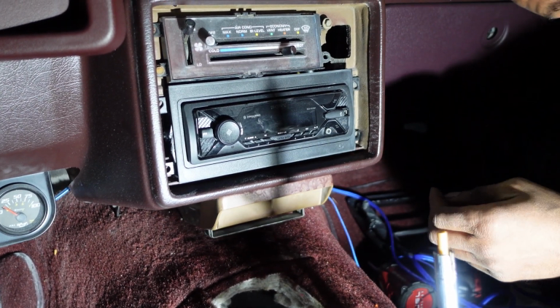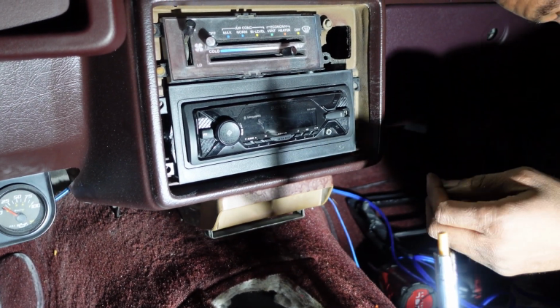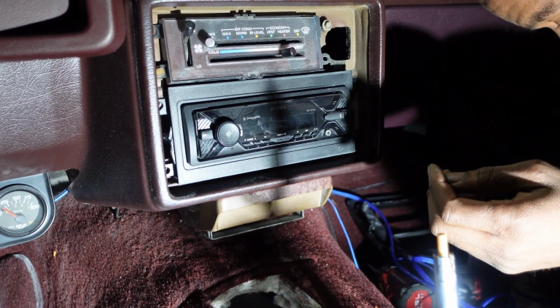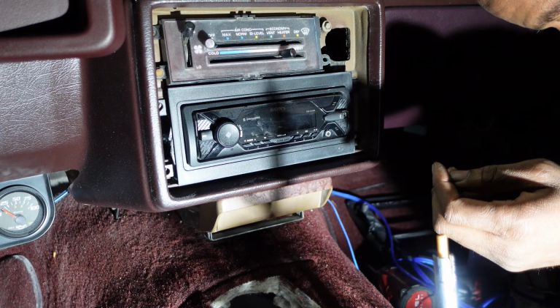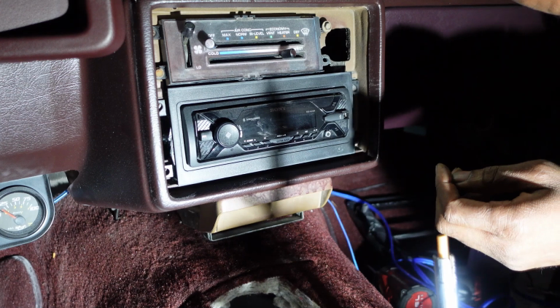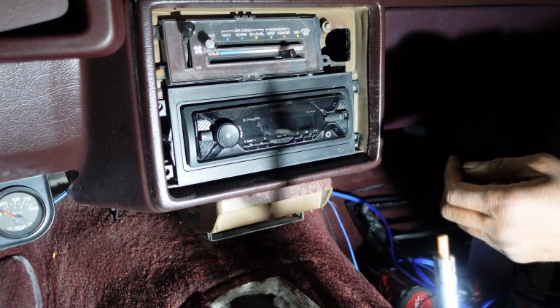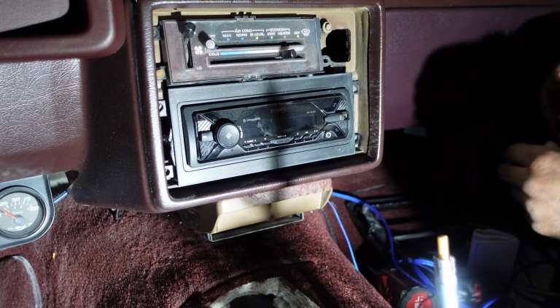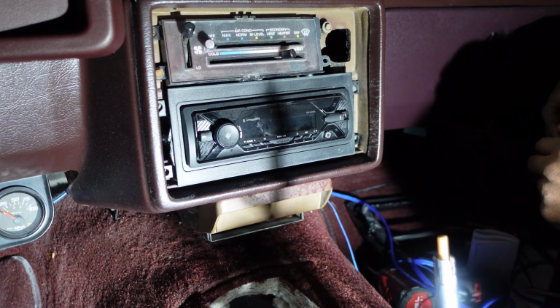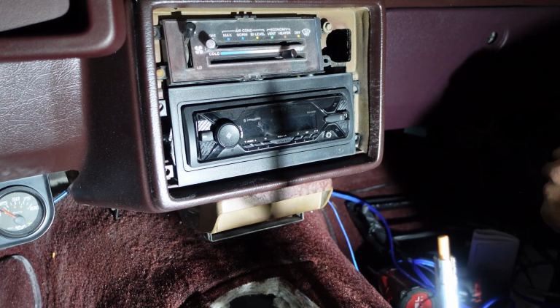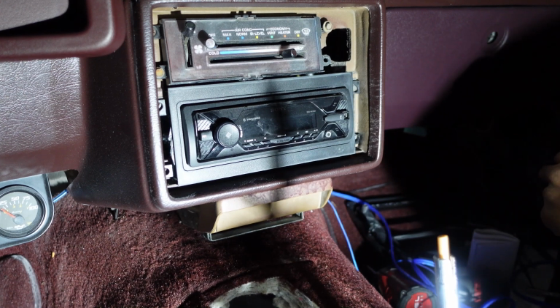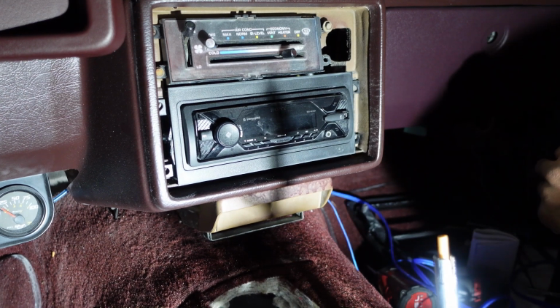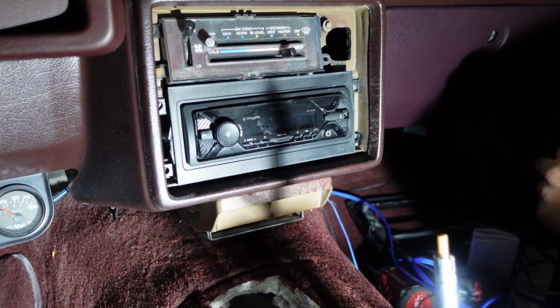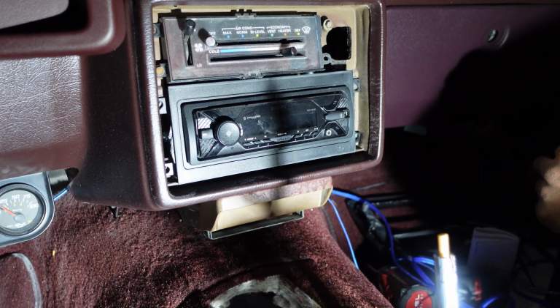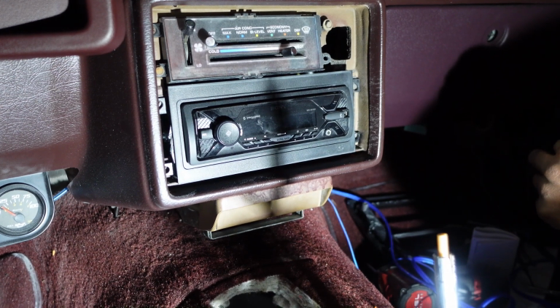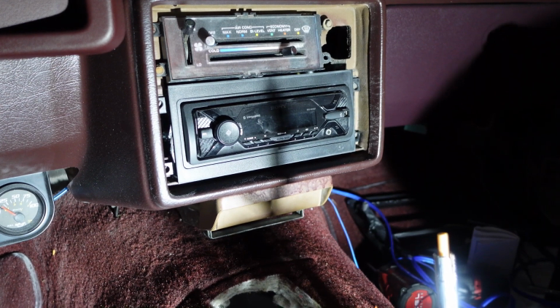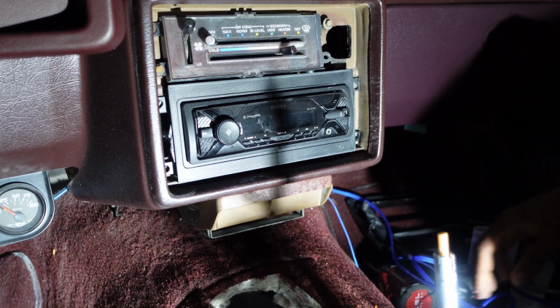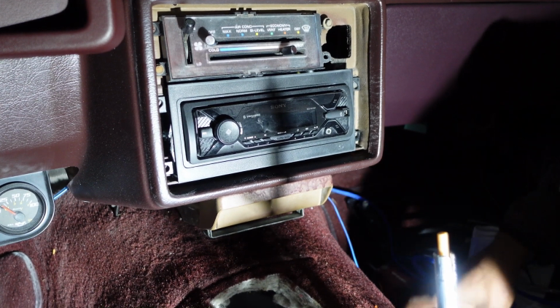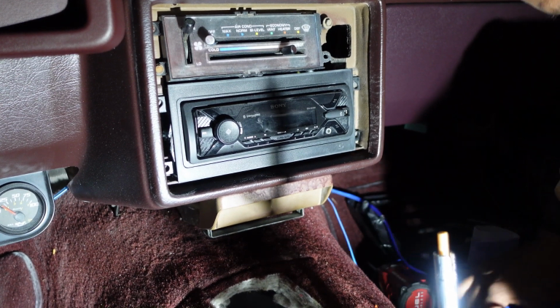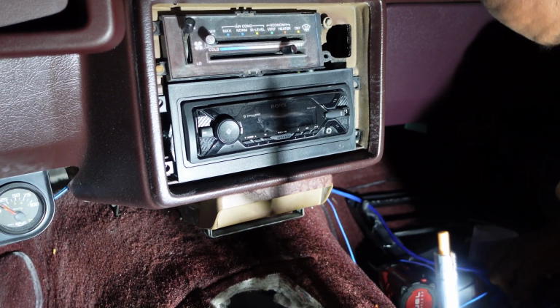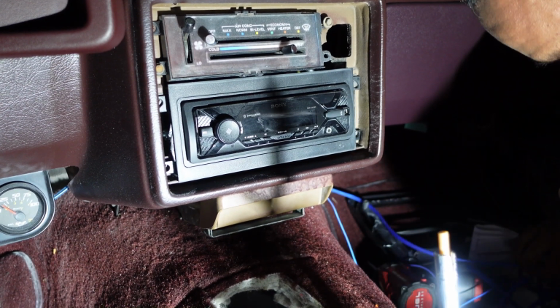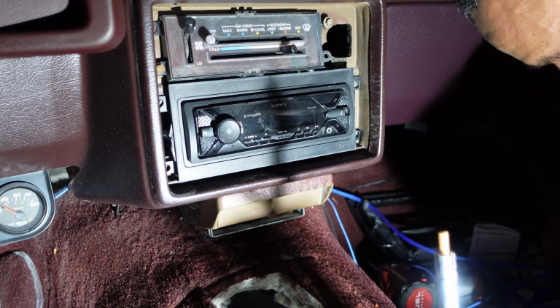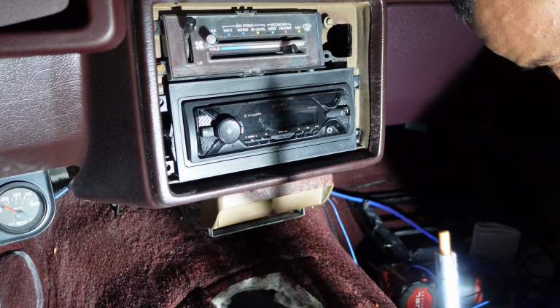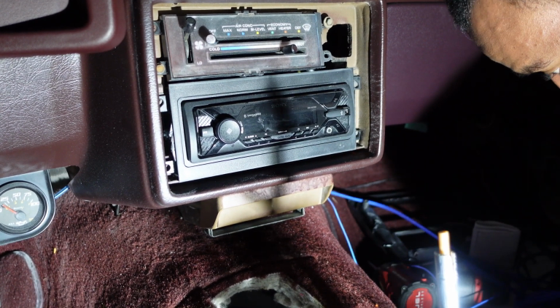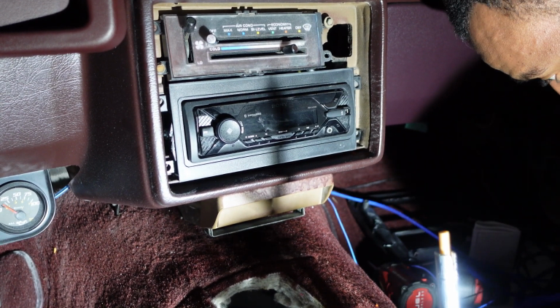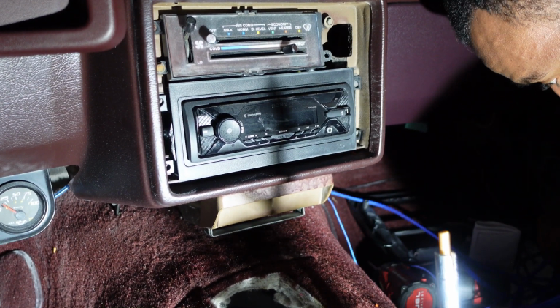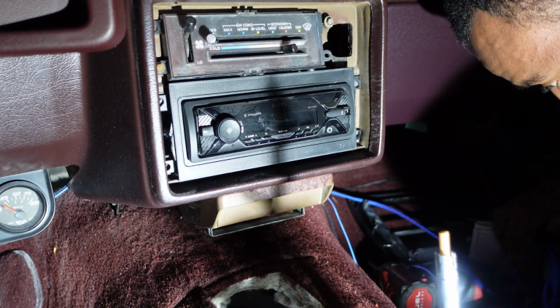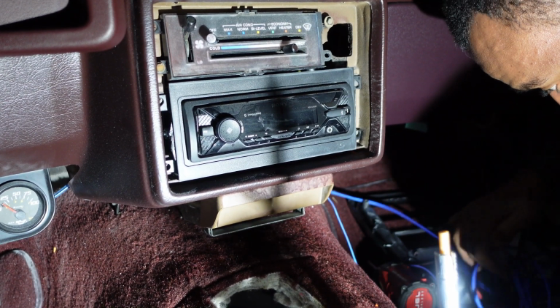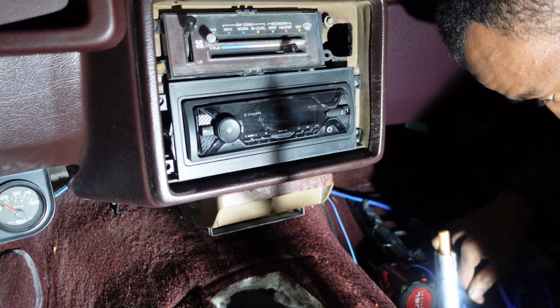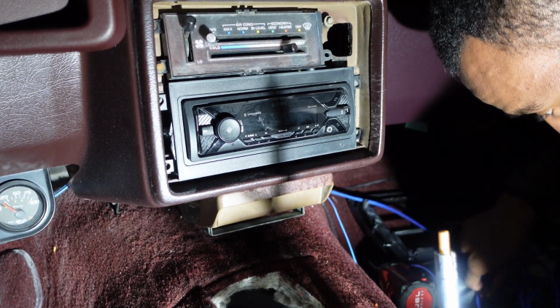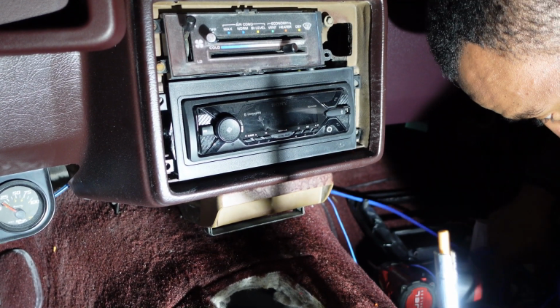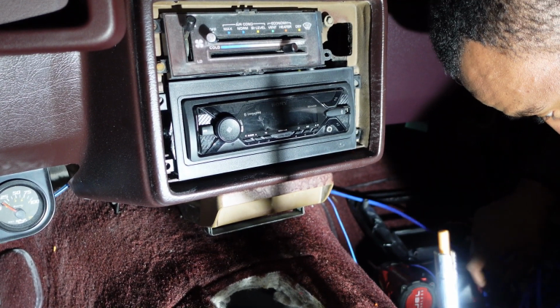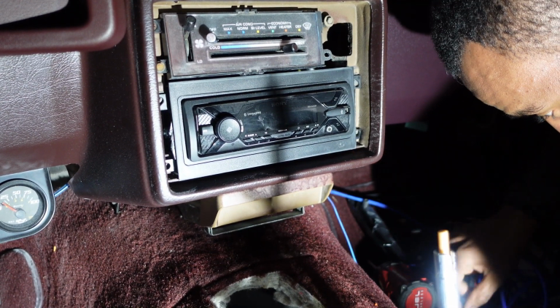I don't even know how I mixed up where I put the radio bolt — it's over here somewhere, we'll be alright.